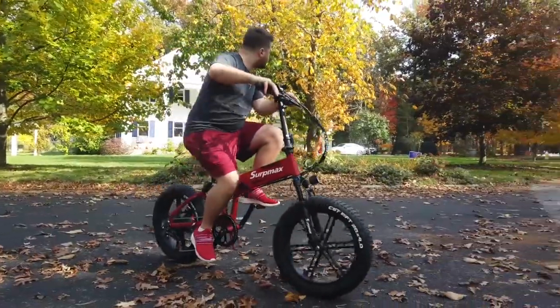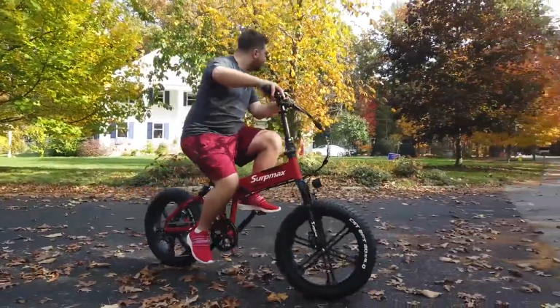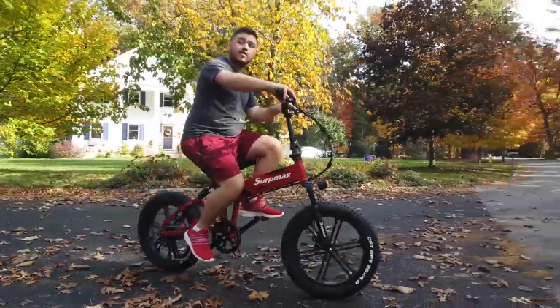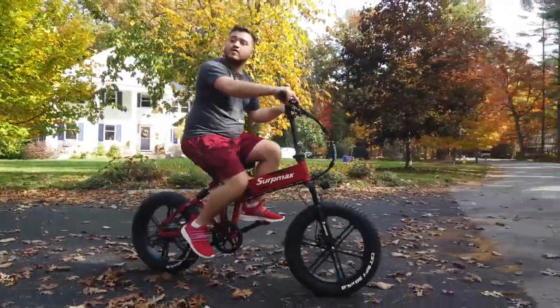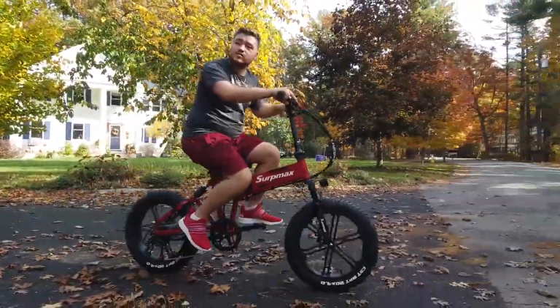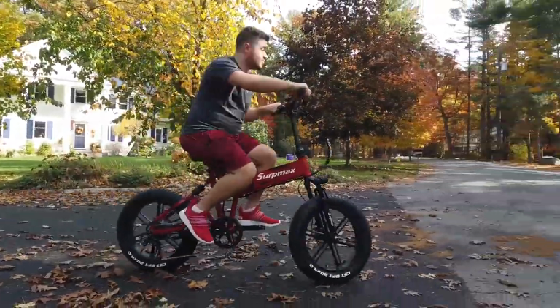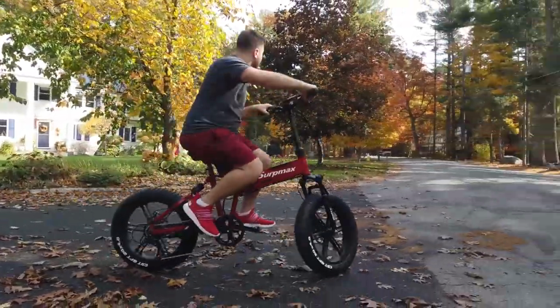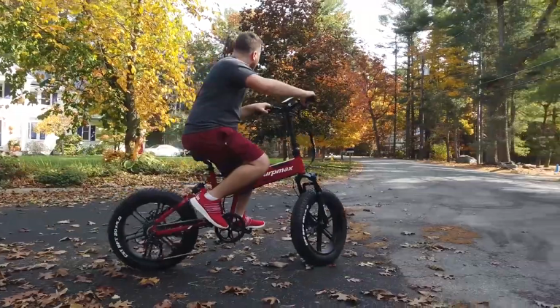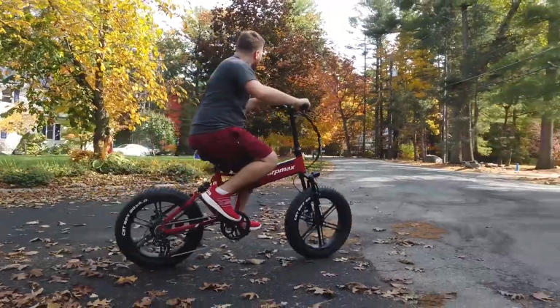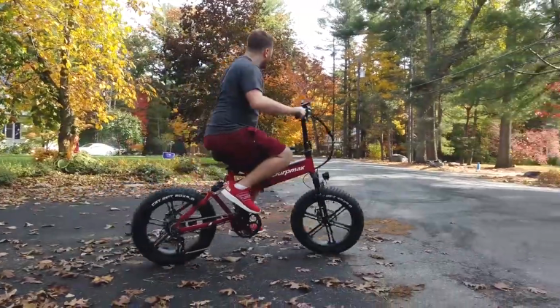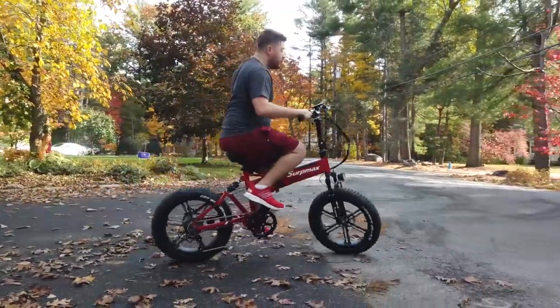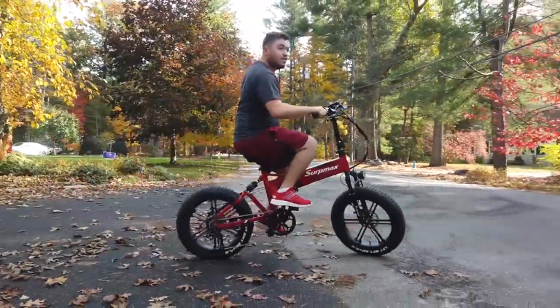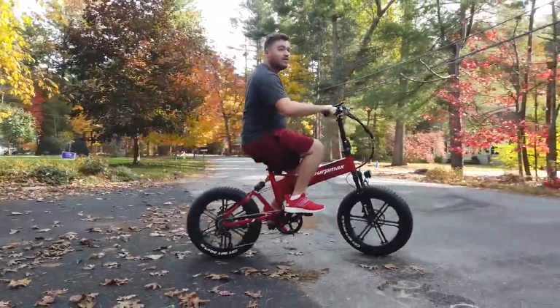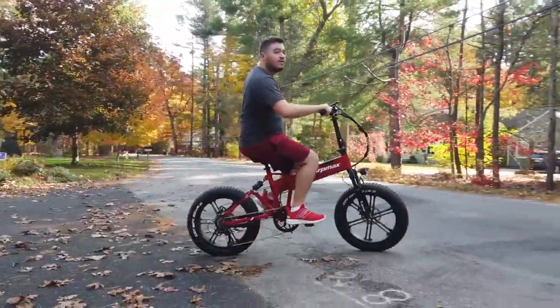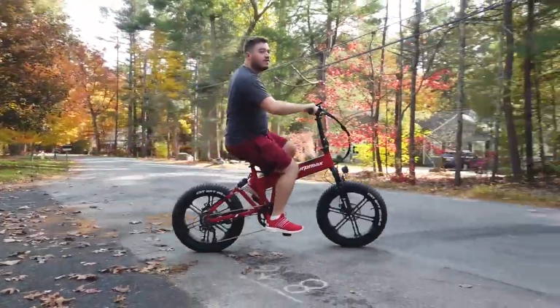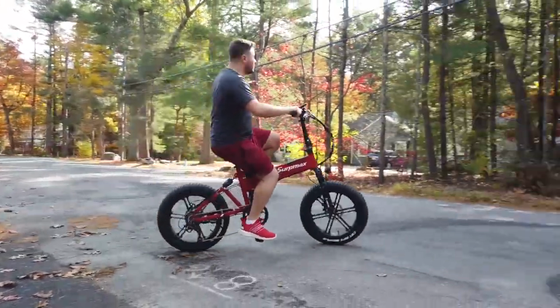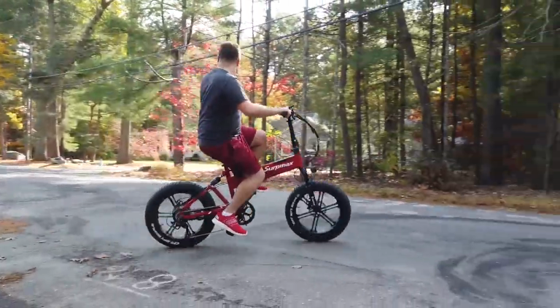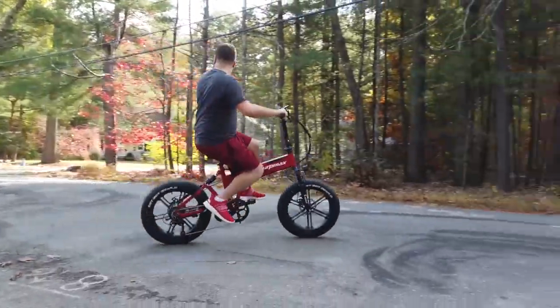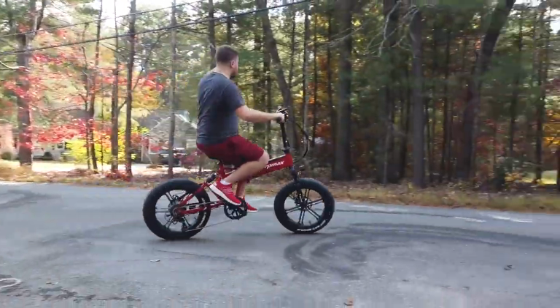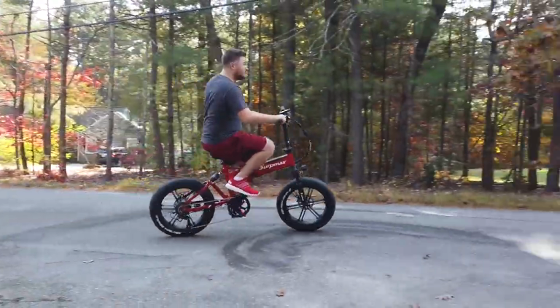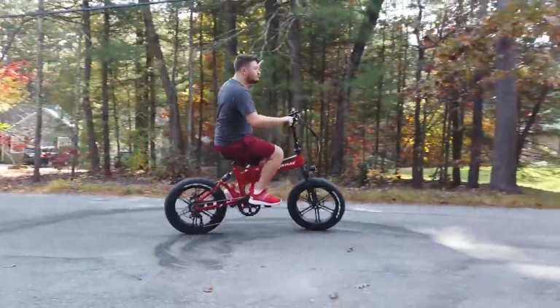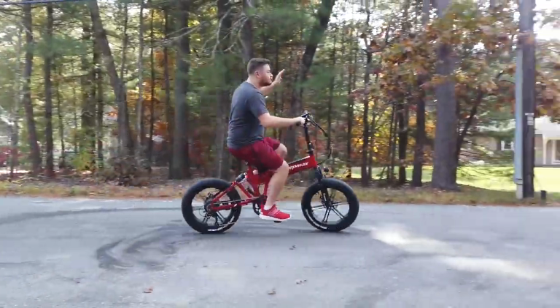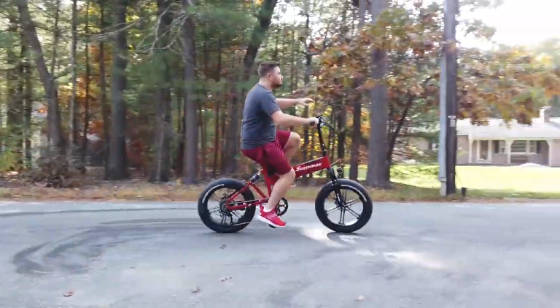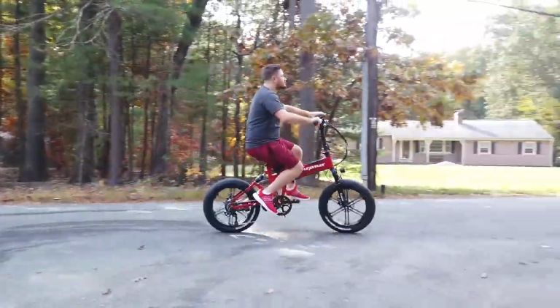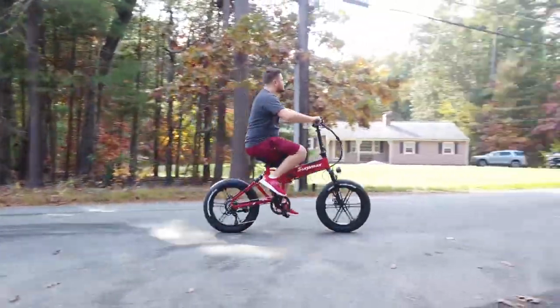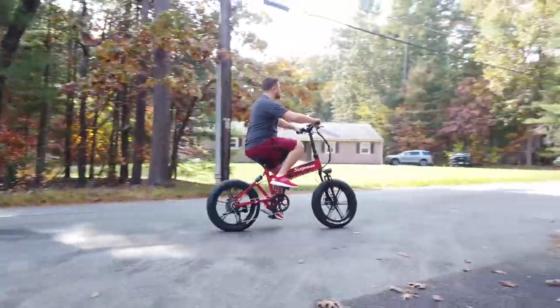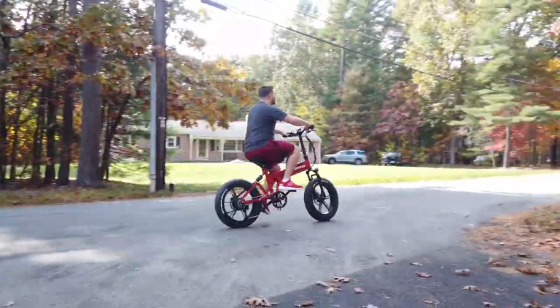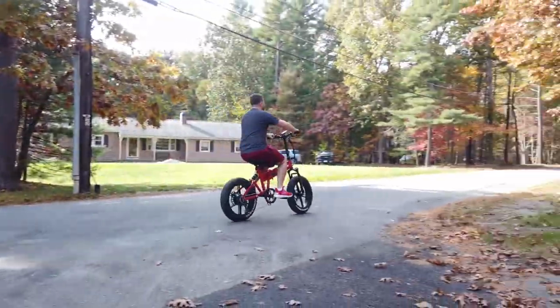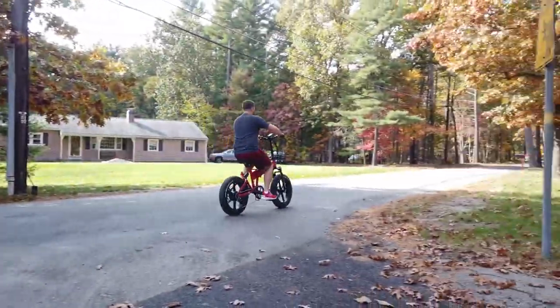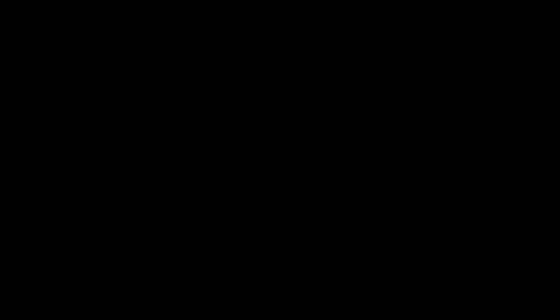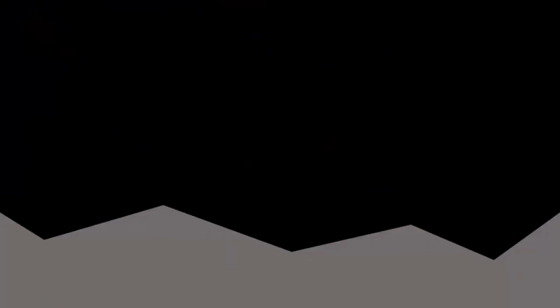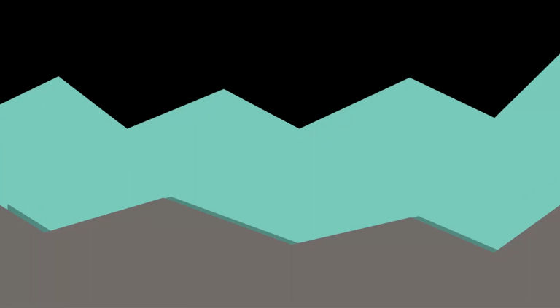But does it have what it takes to be worth your money over the competition? We'll take a look next on Now Let's Review.